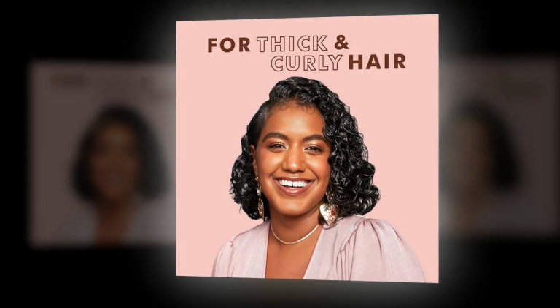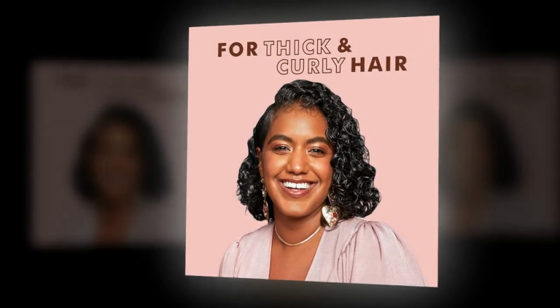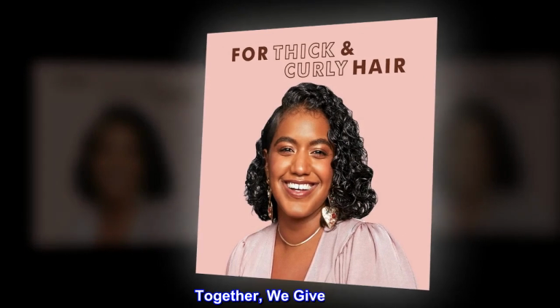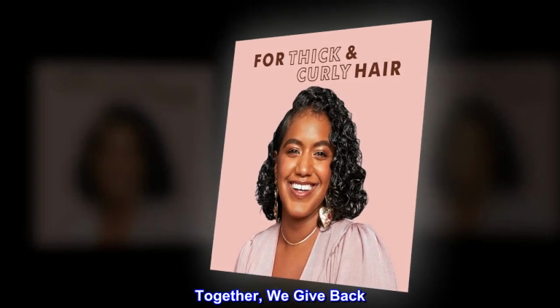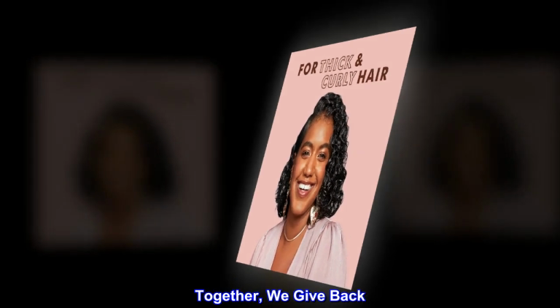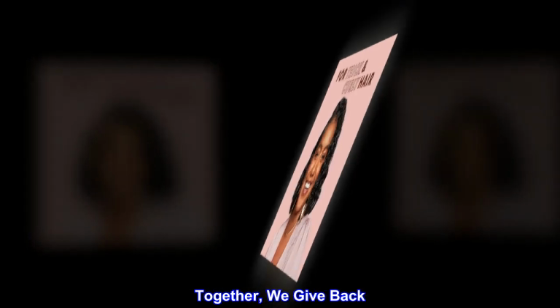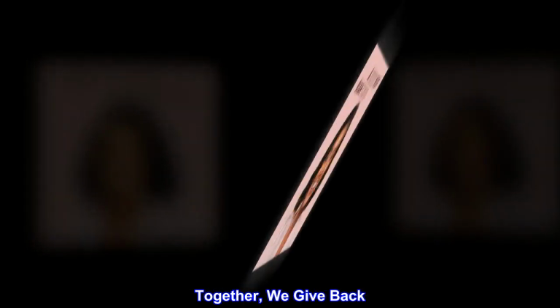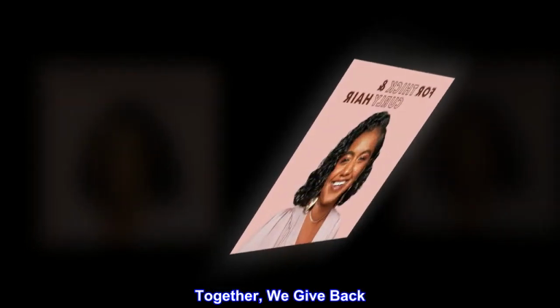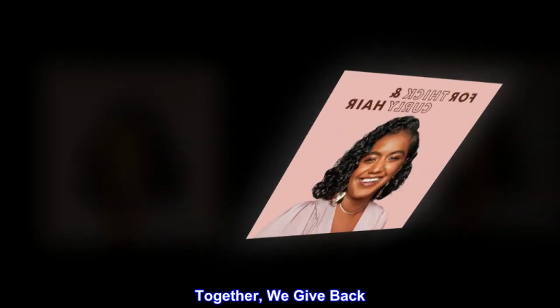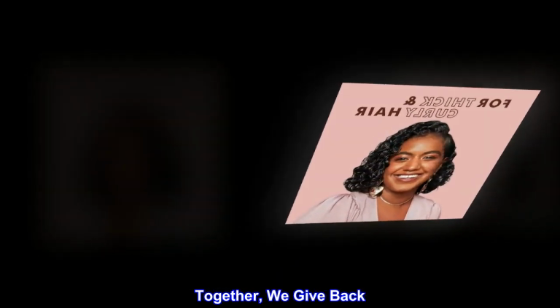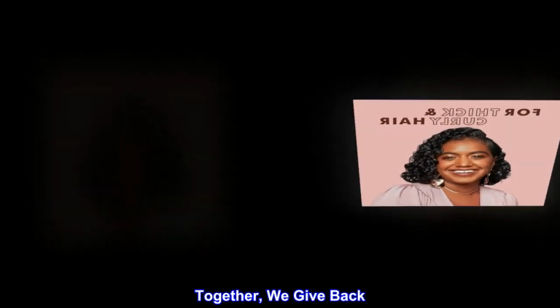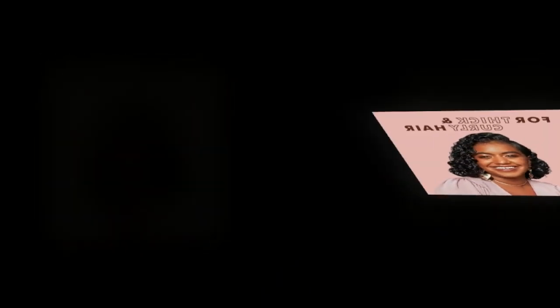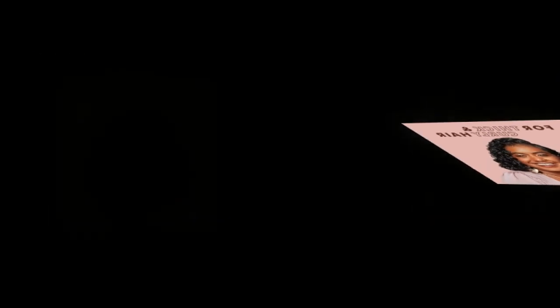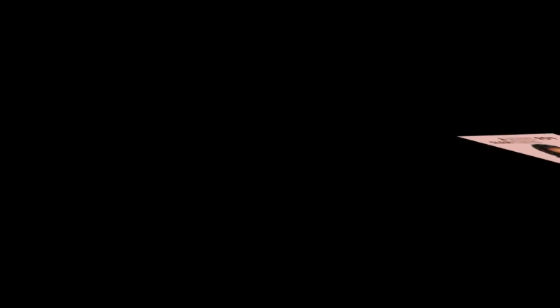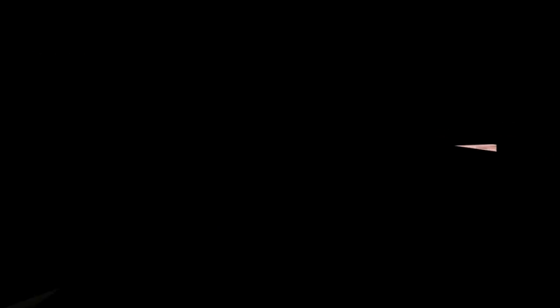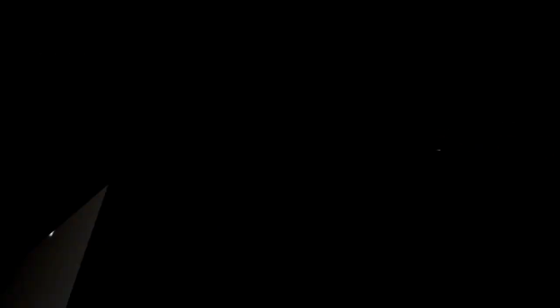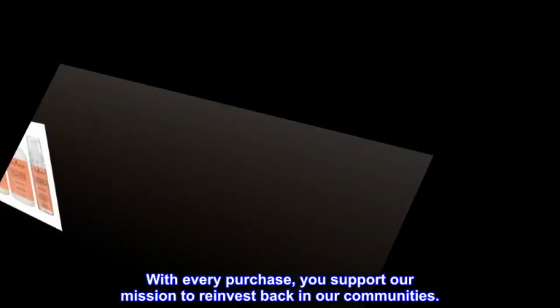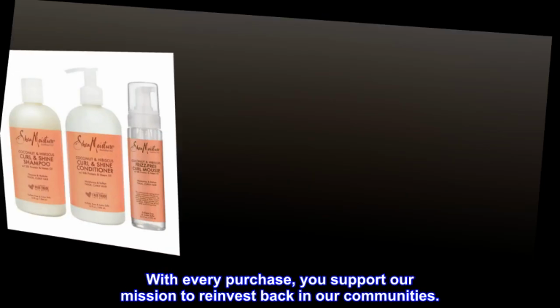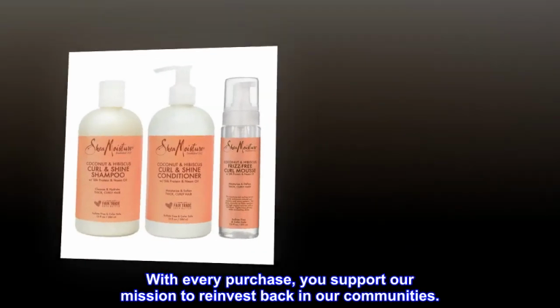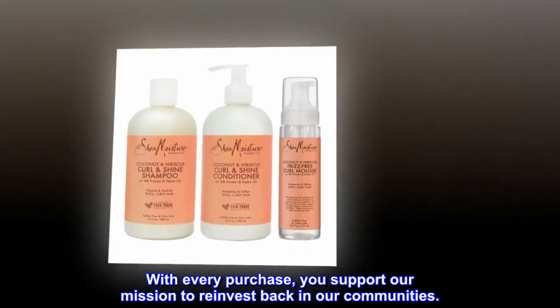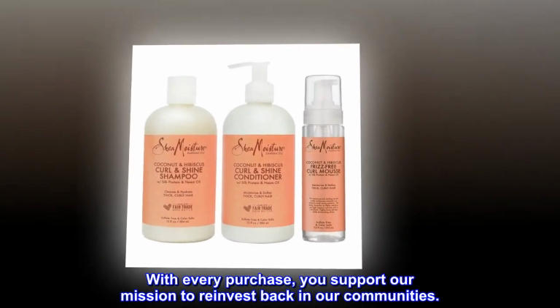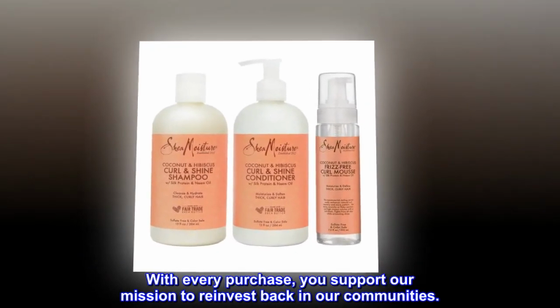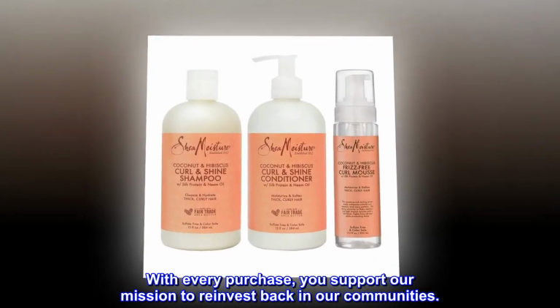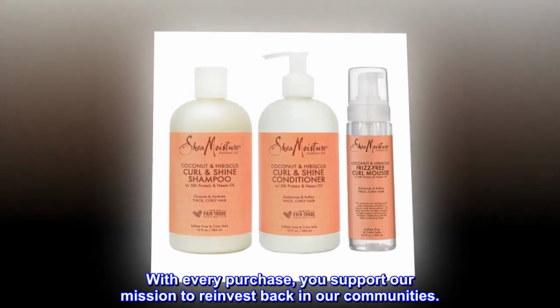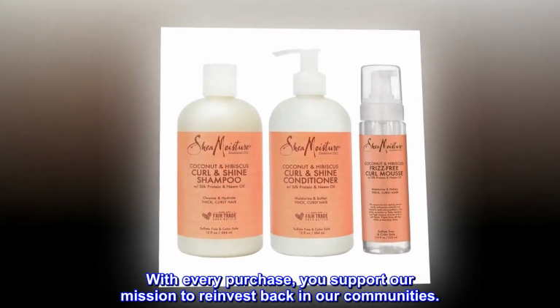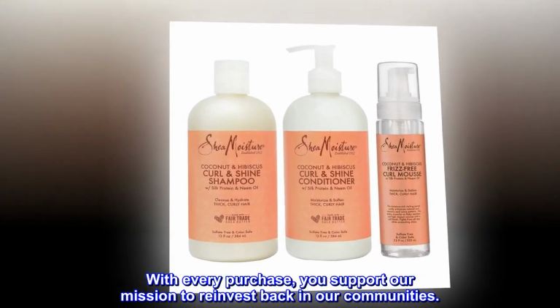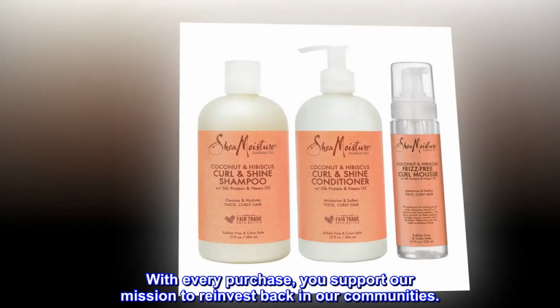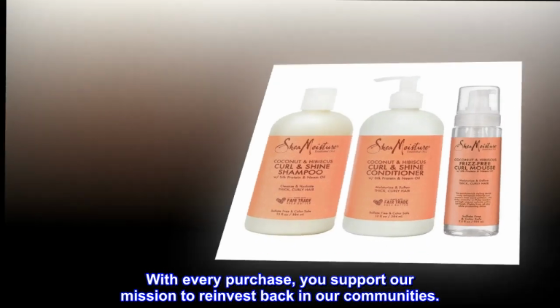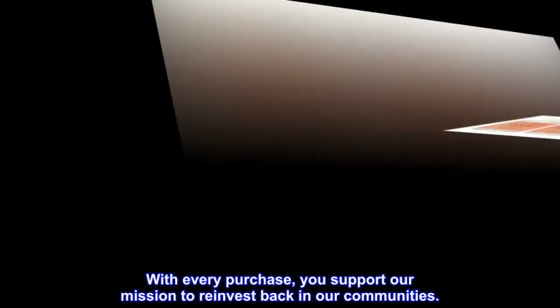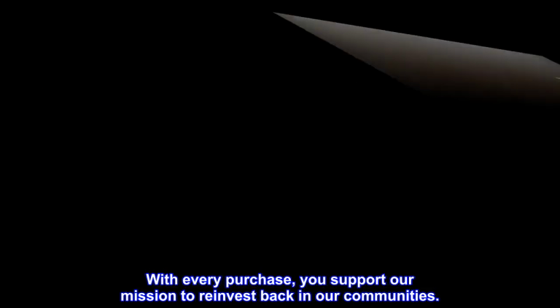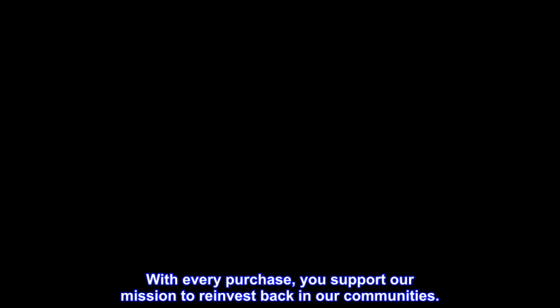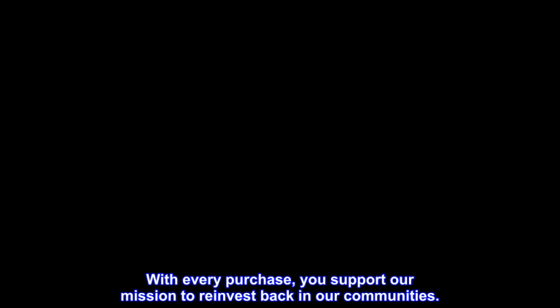Together, we give back. With every purchase, you support our mission to reinvest back in our communities.